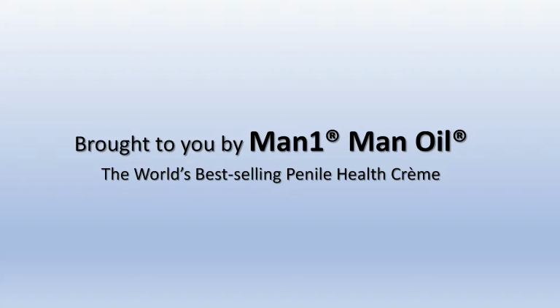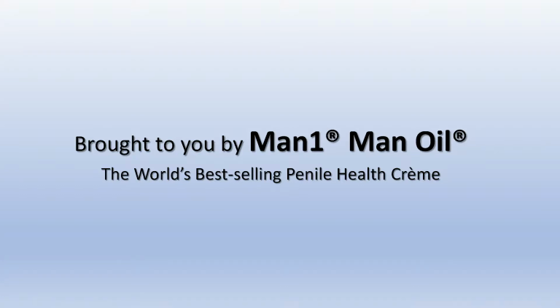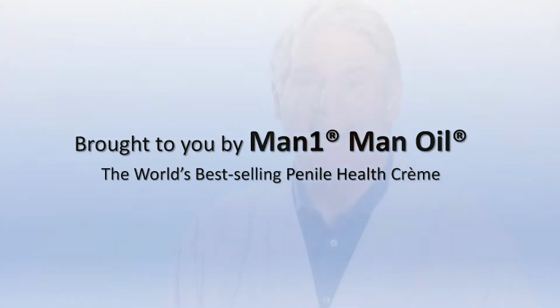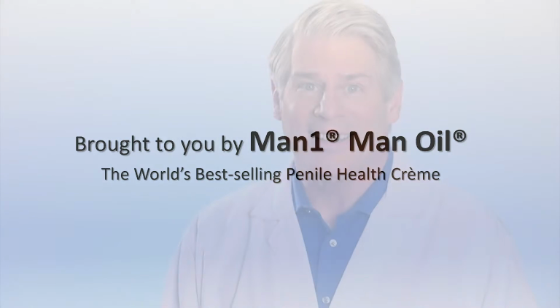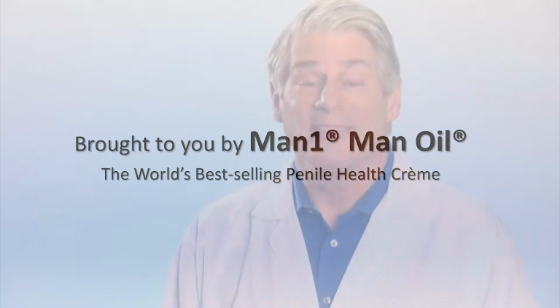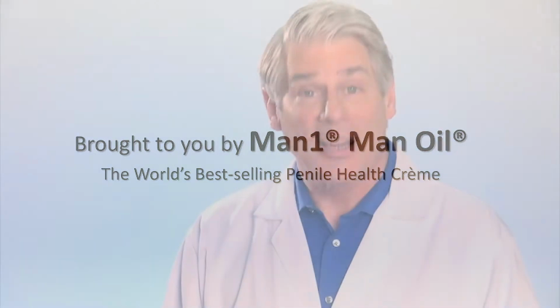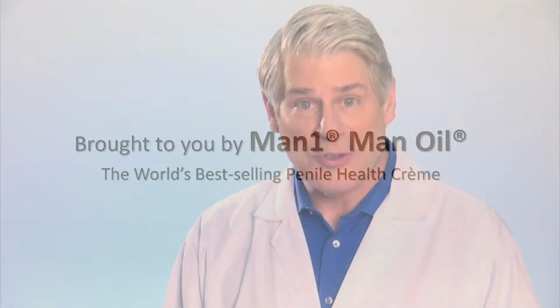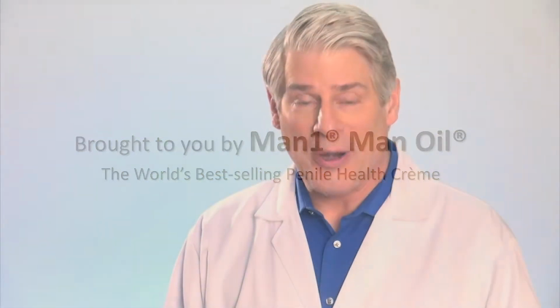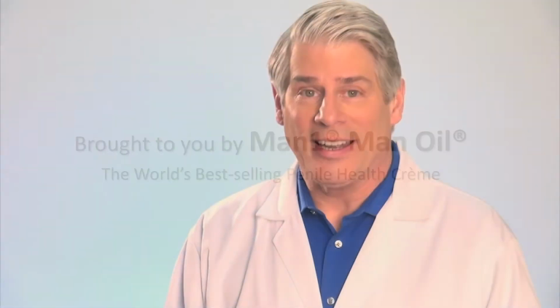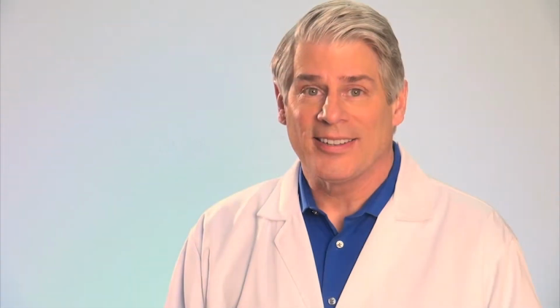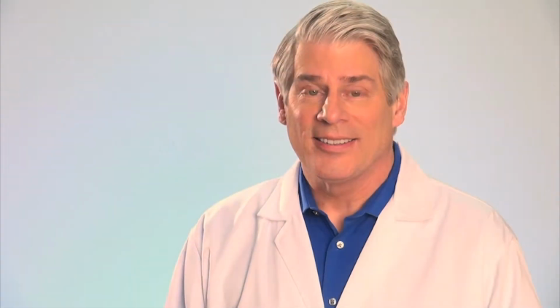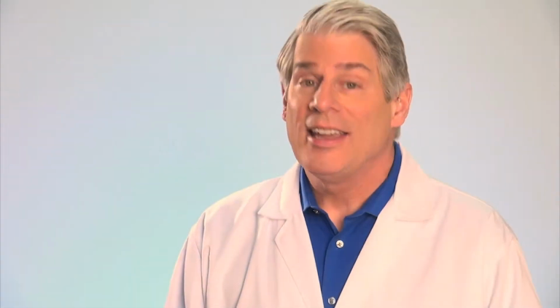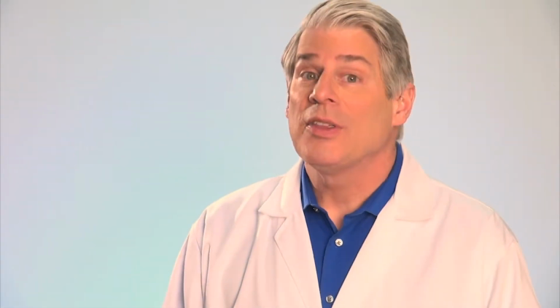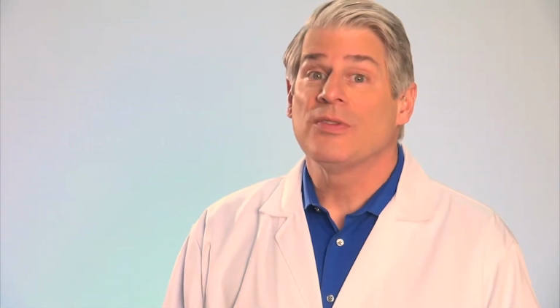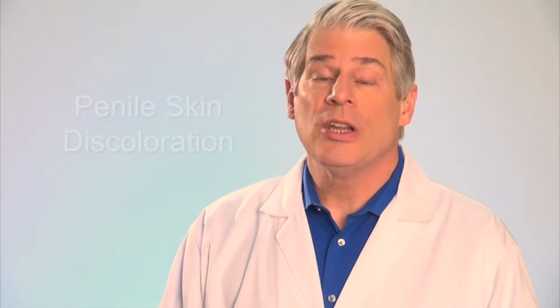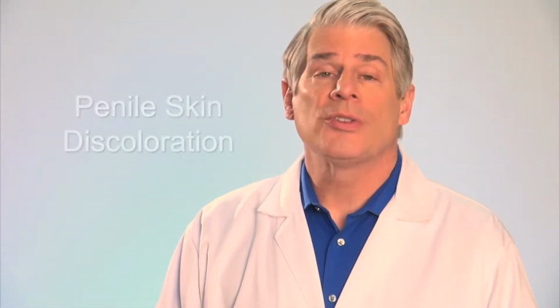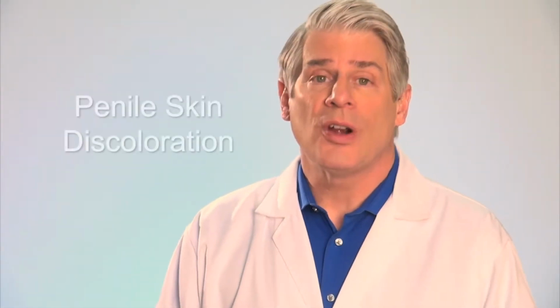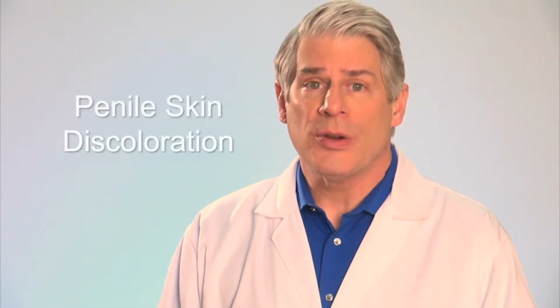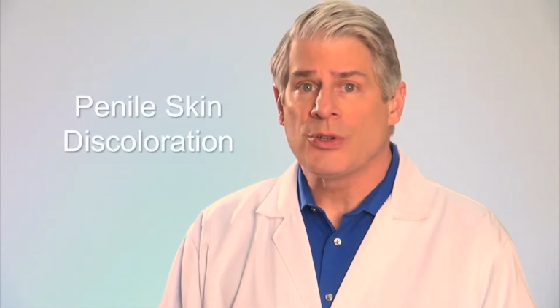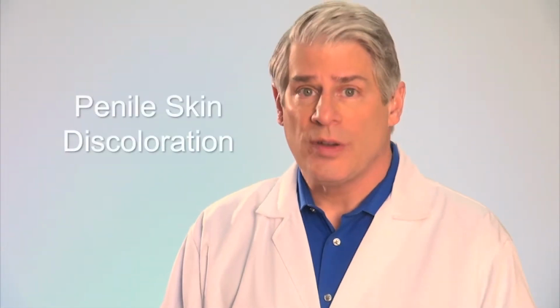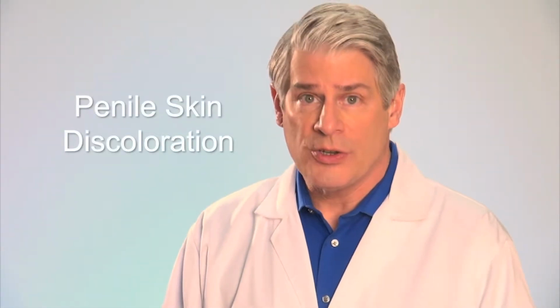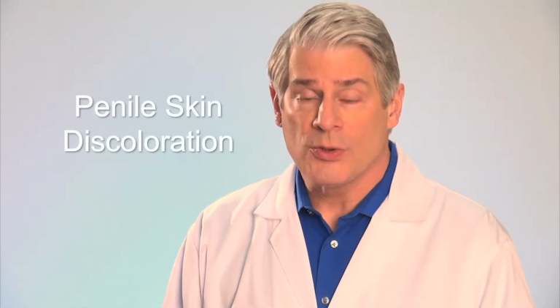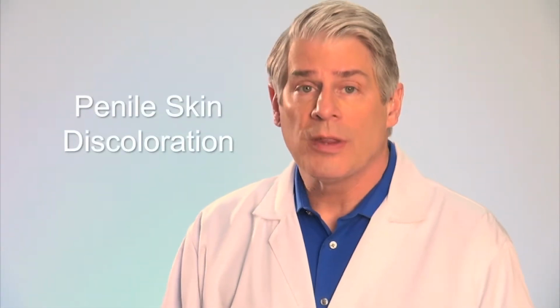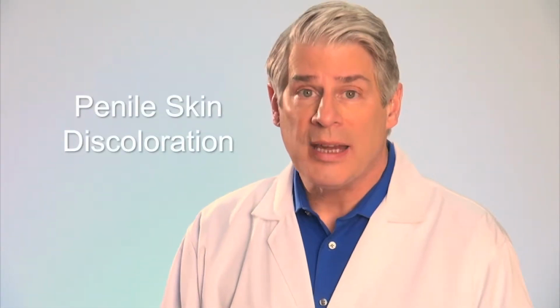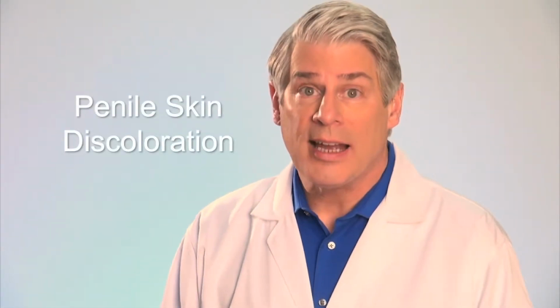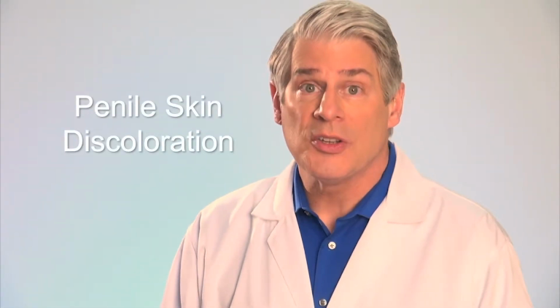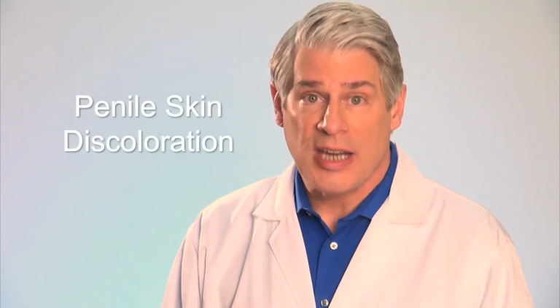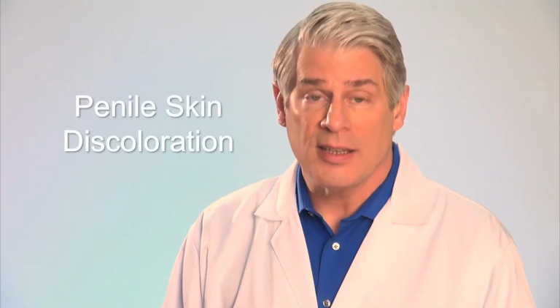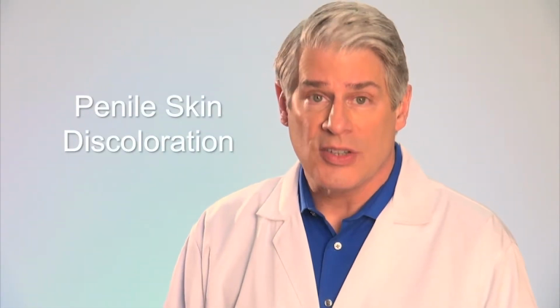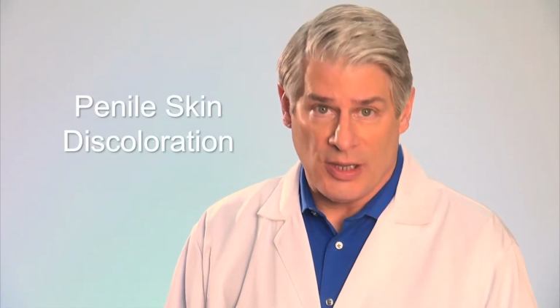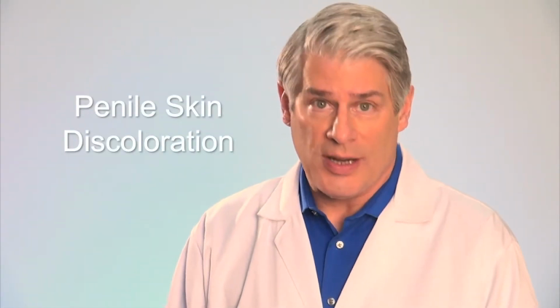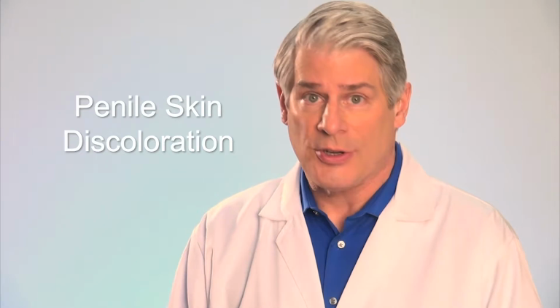Hi there, thanks for joining us. This video is for our viewers who have issues with penile skin discoloration.